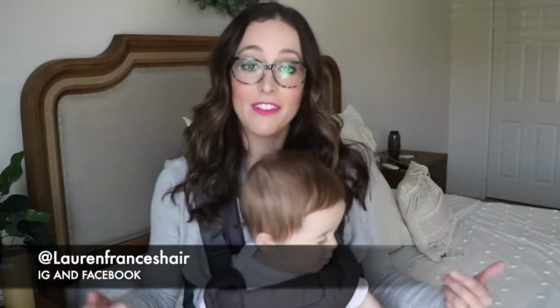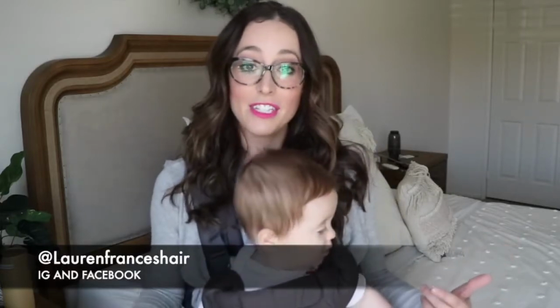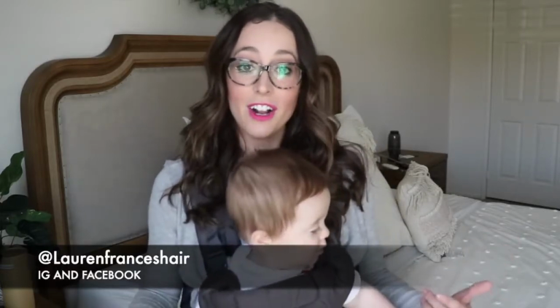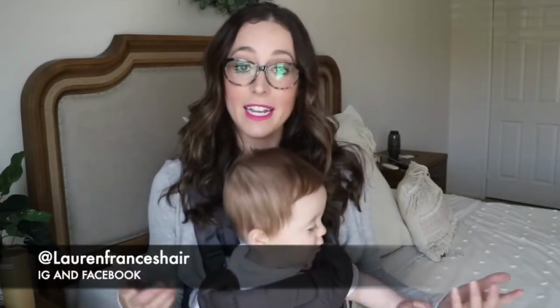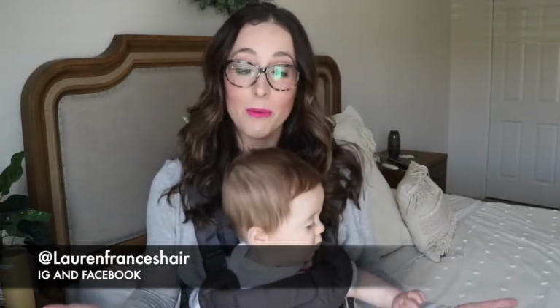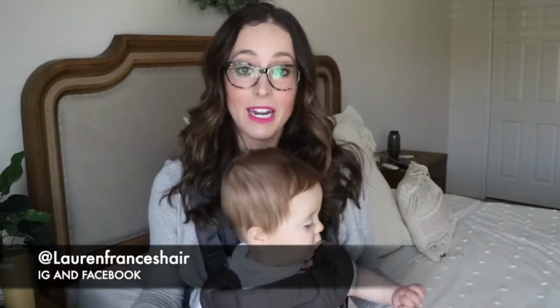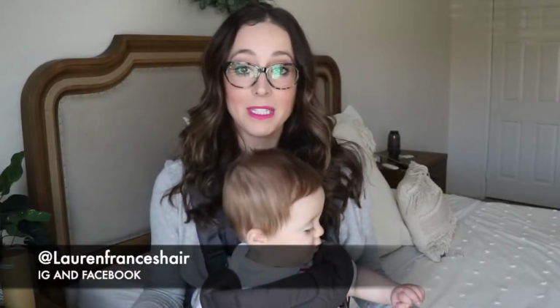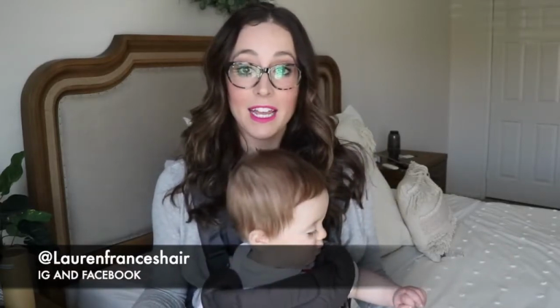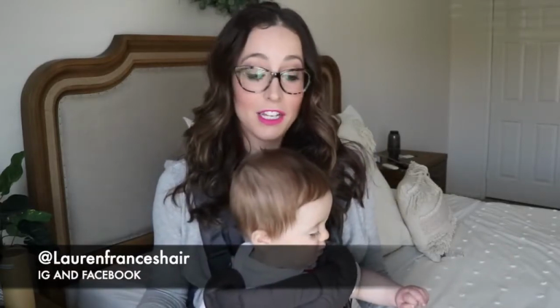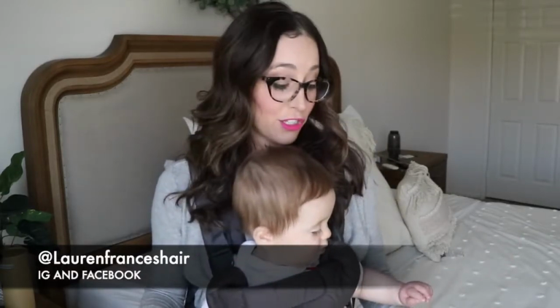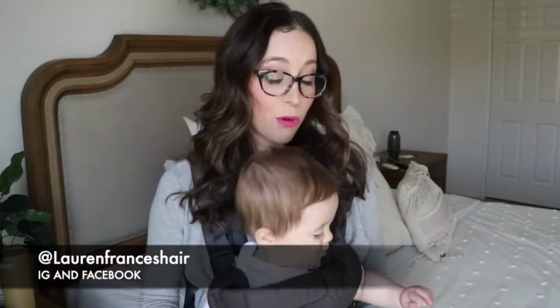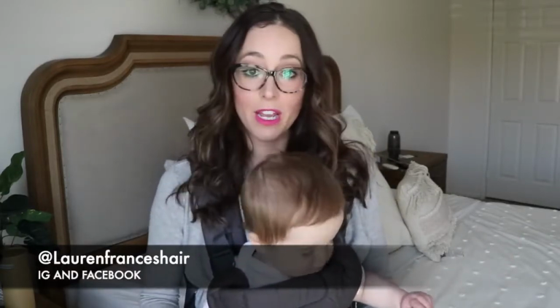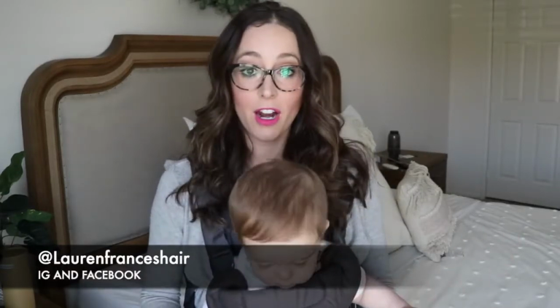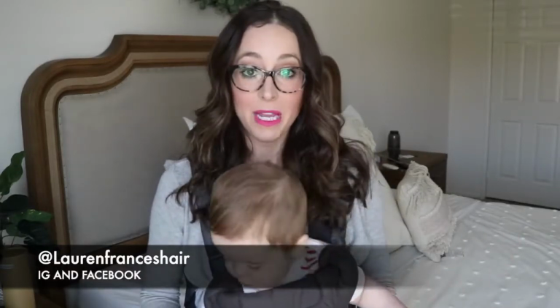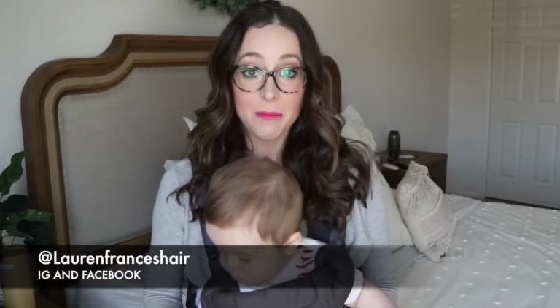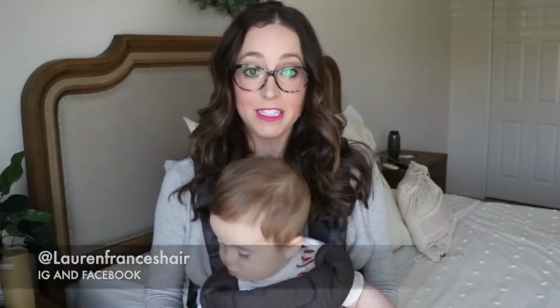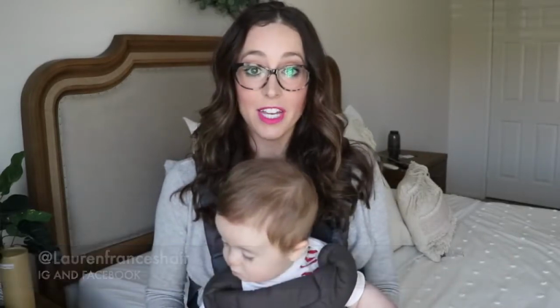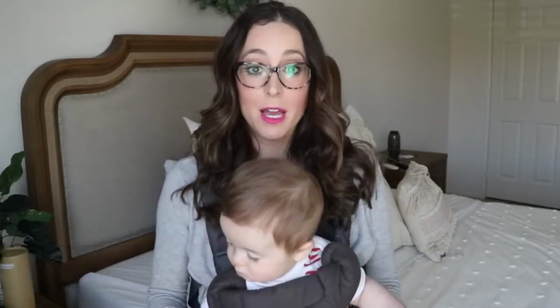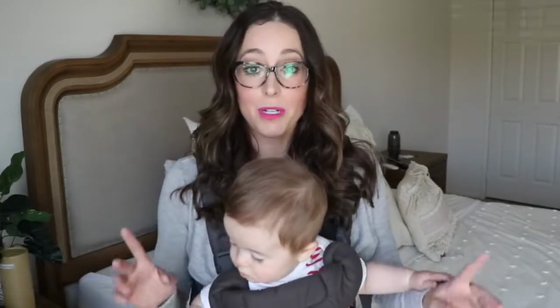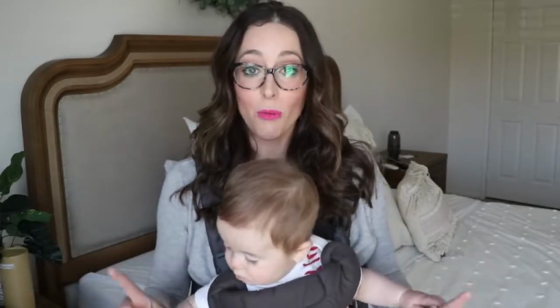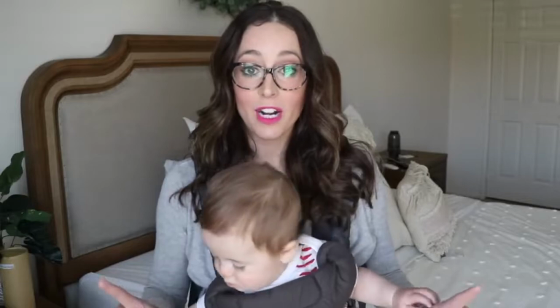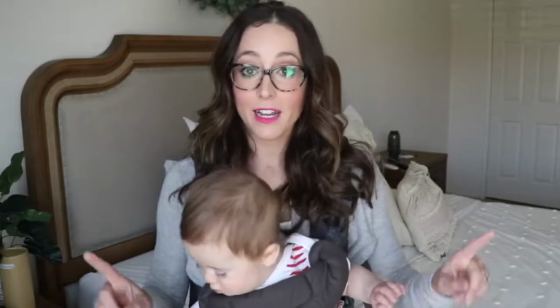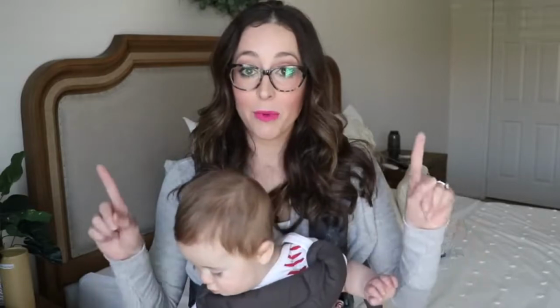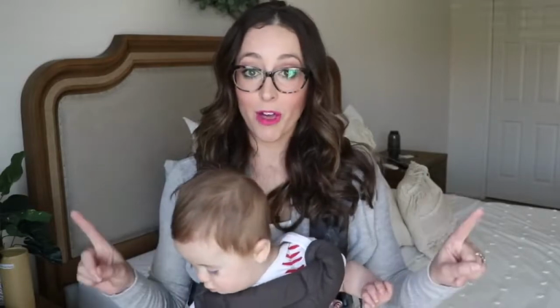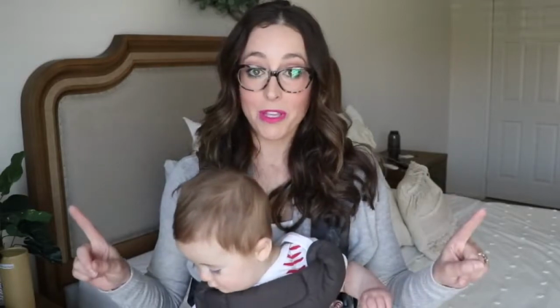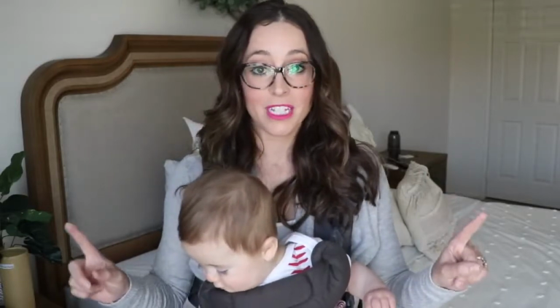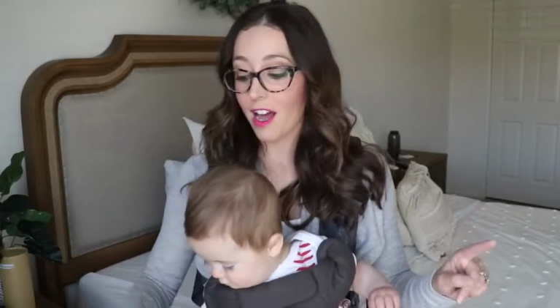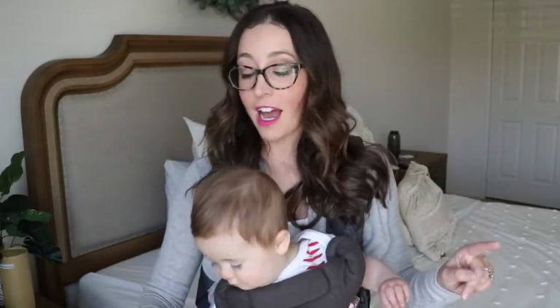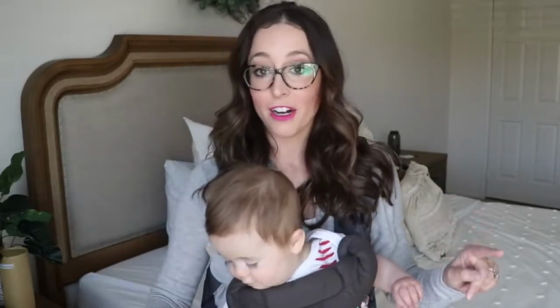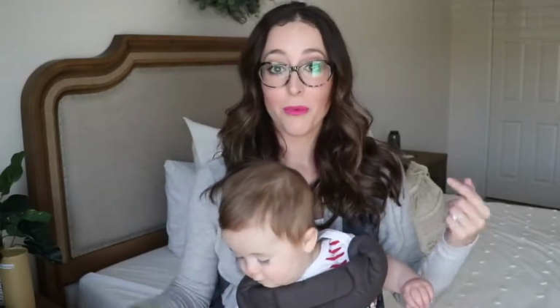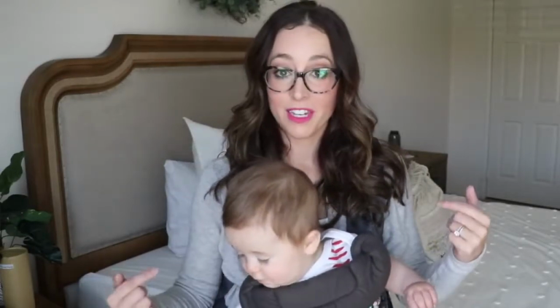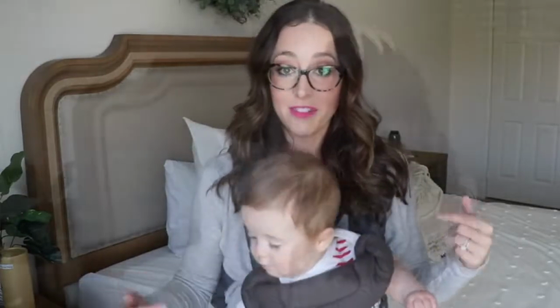This is Clark. He didn't want to nap today, so we are making the best of it — but don't worry, we will not be using a hot iron with an infant.